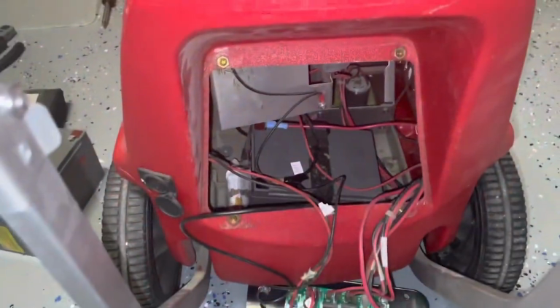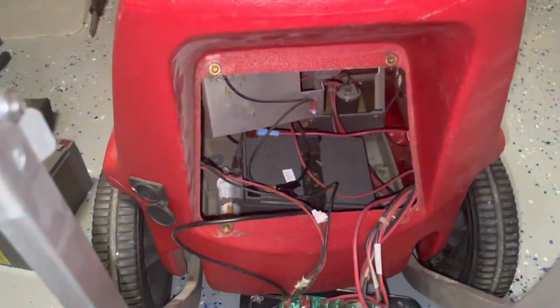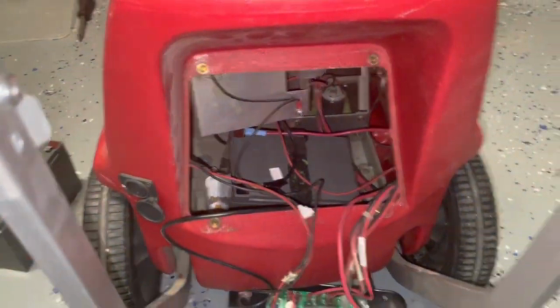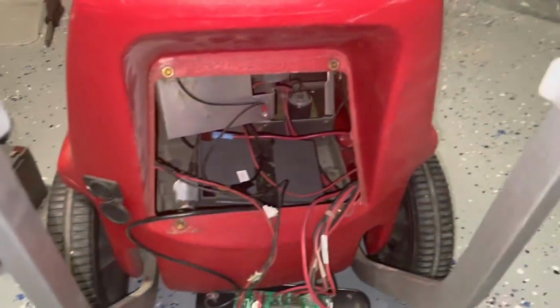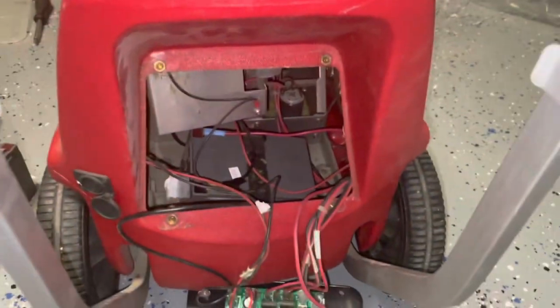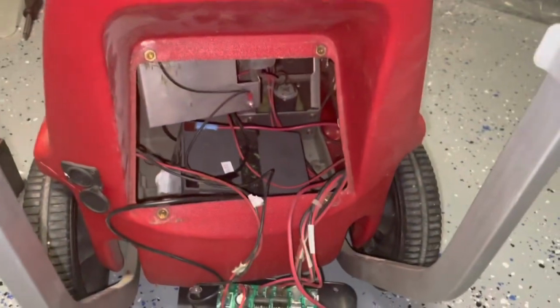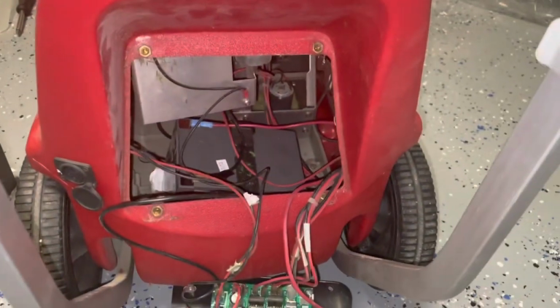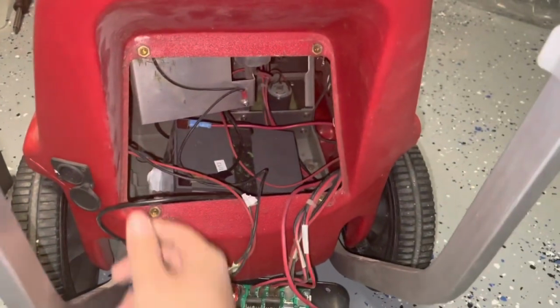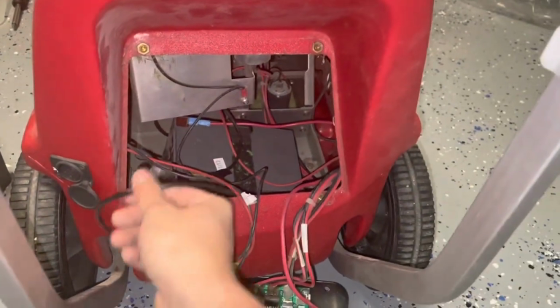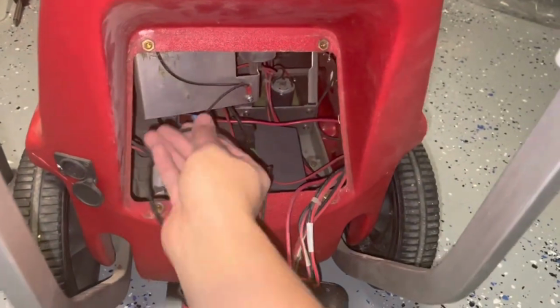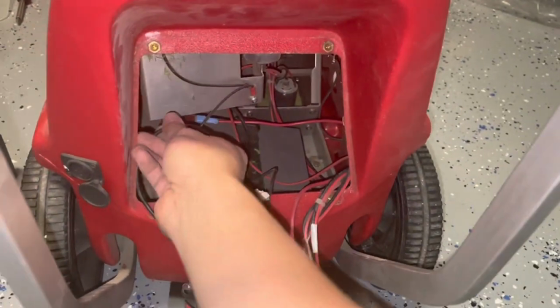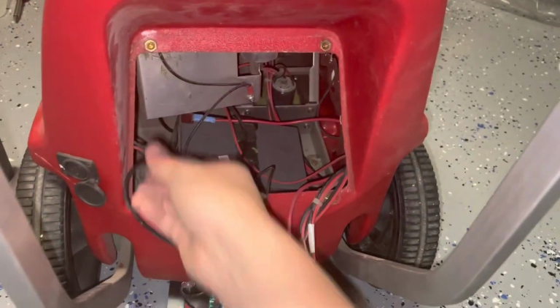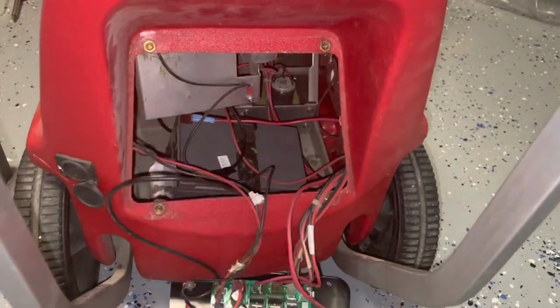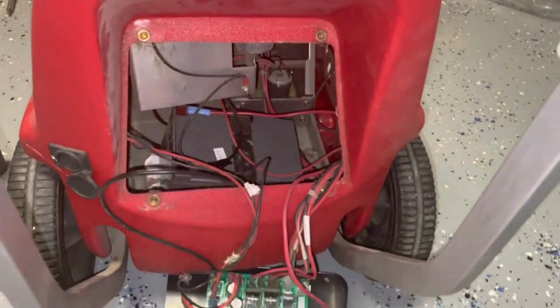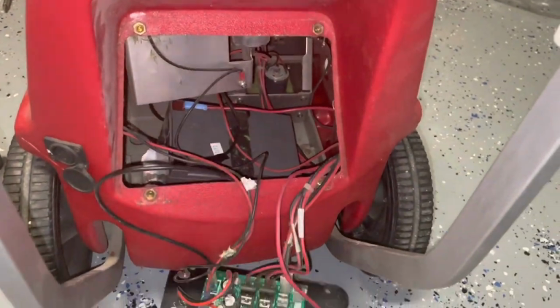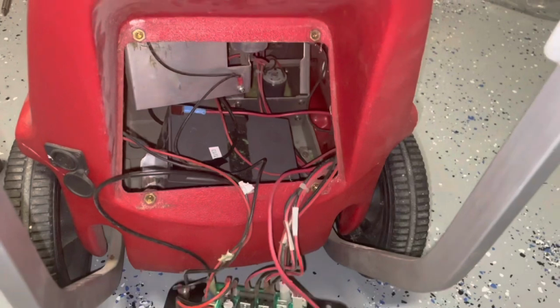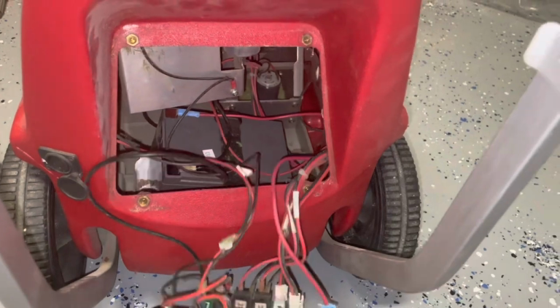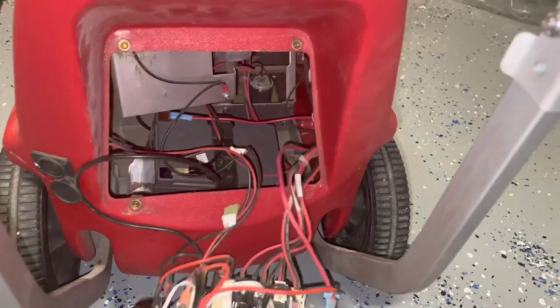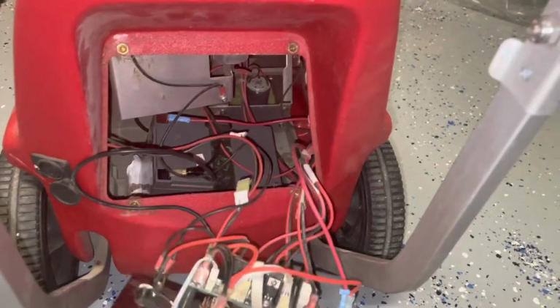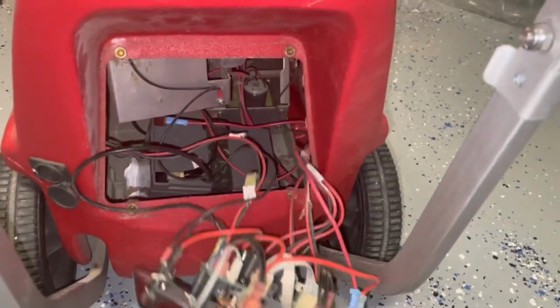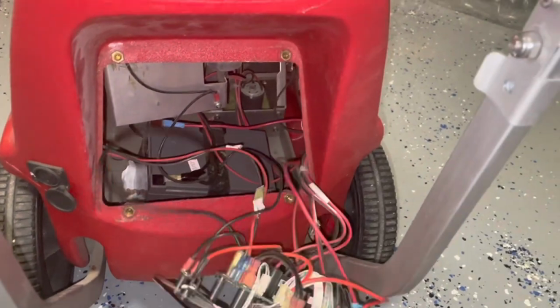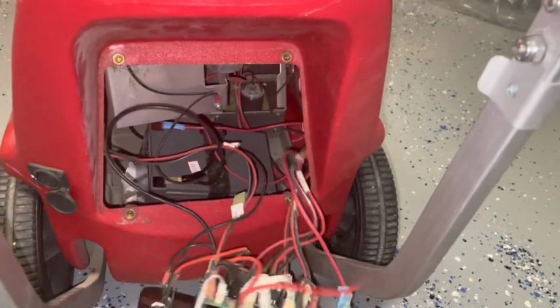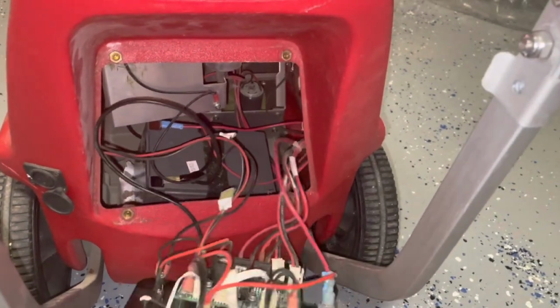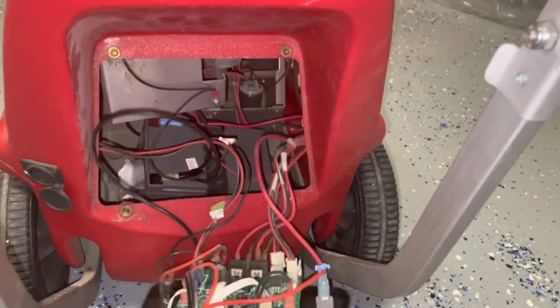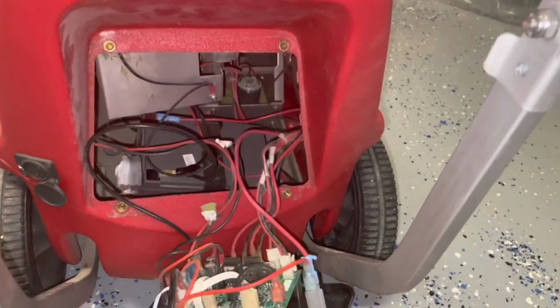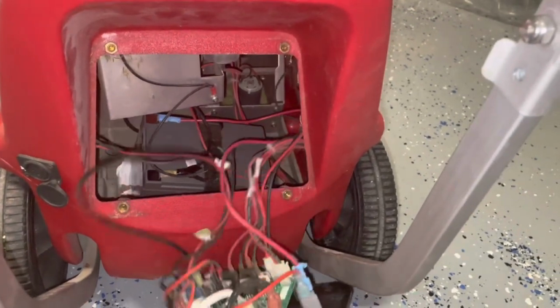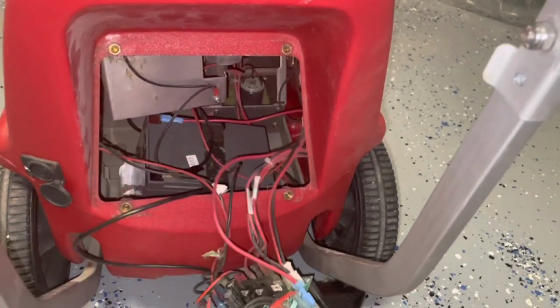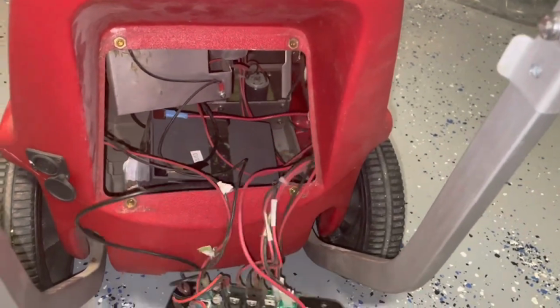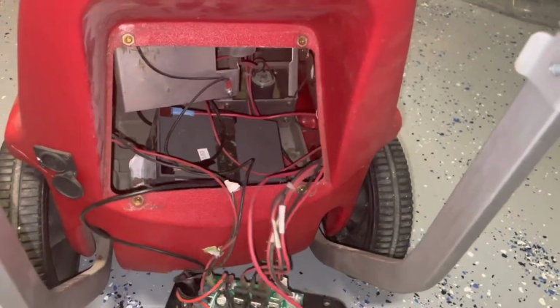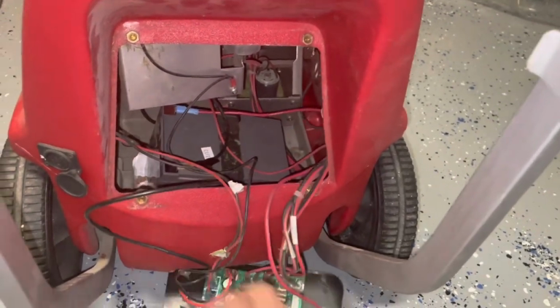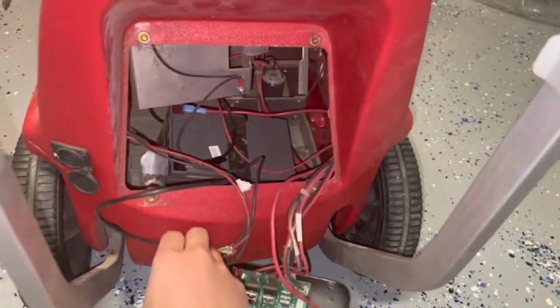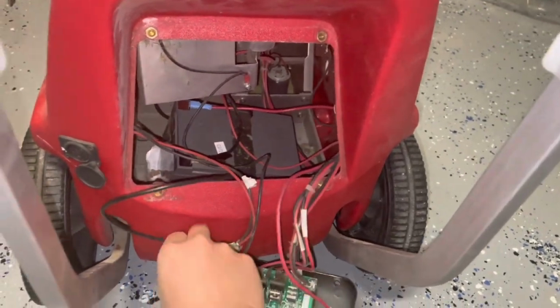If you have a small enough battery, you can actually reach in there and pull the battery out. You'd remove the black wire first, followed by the red wire.